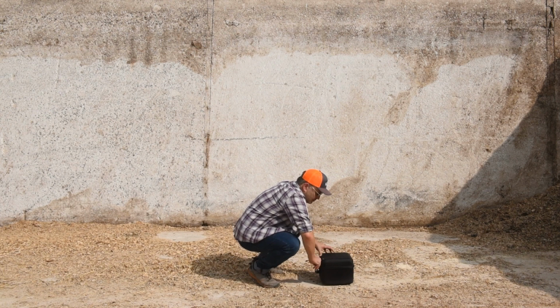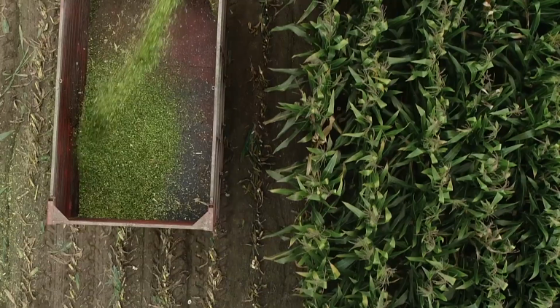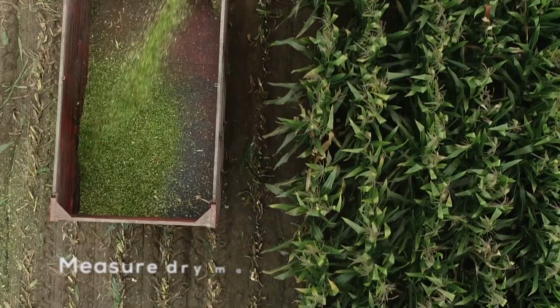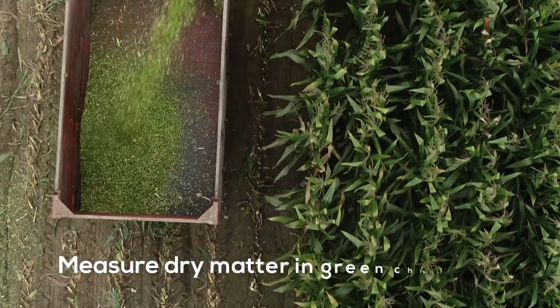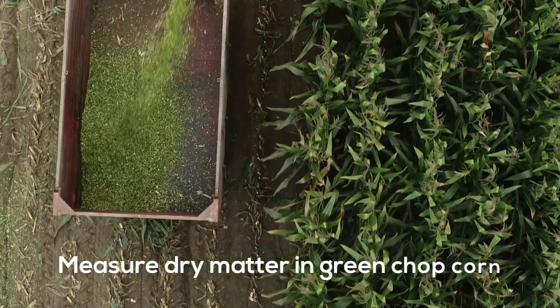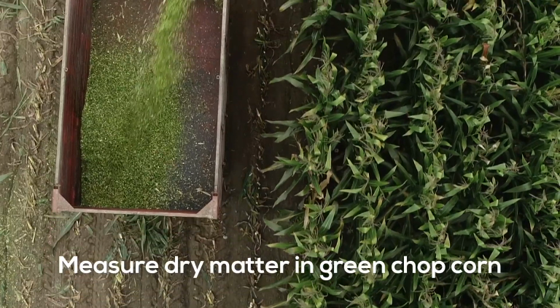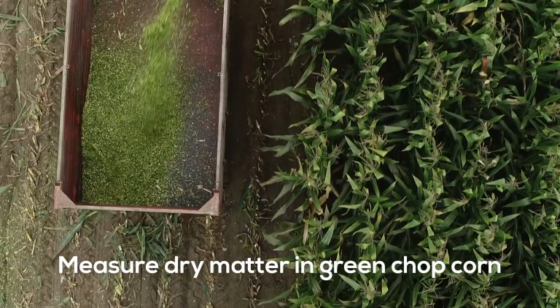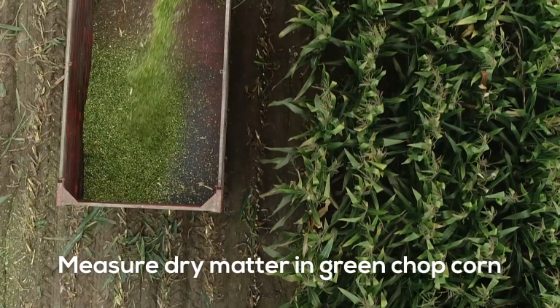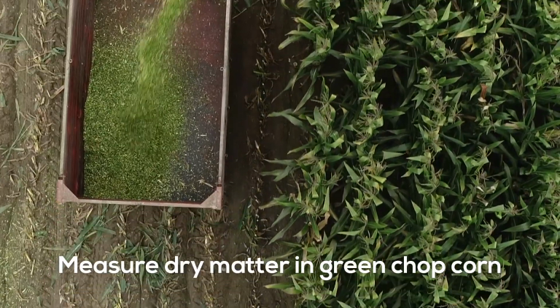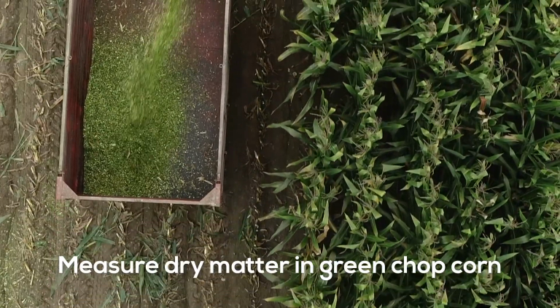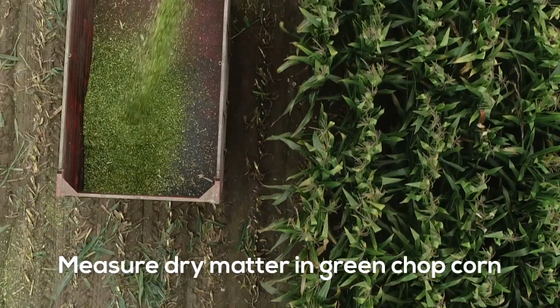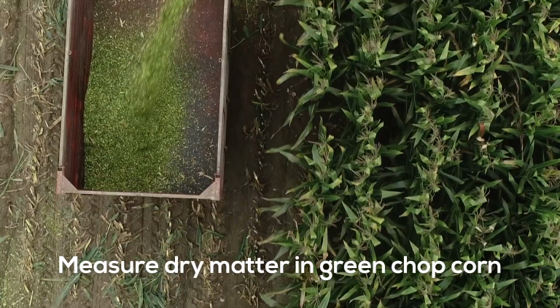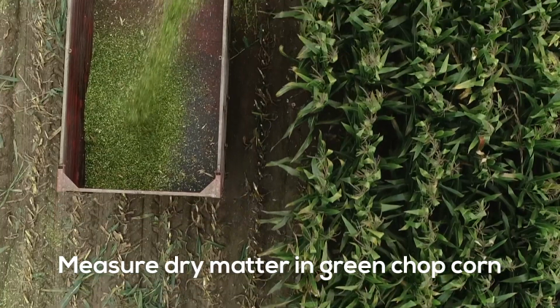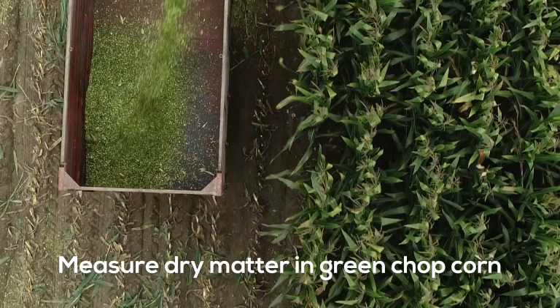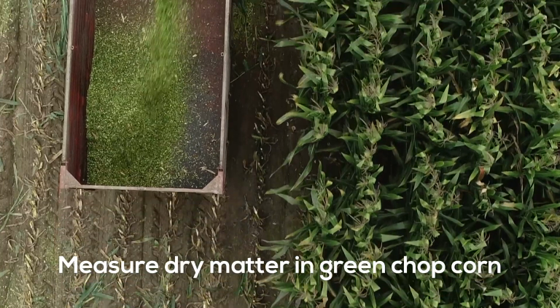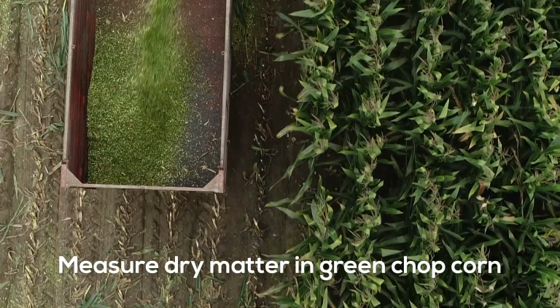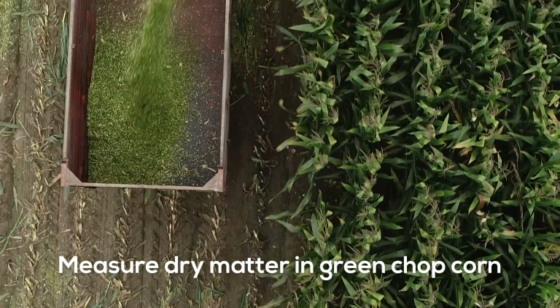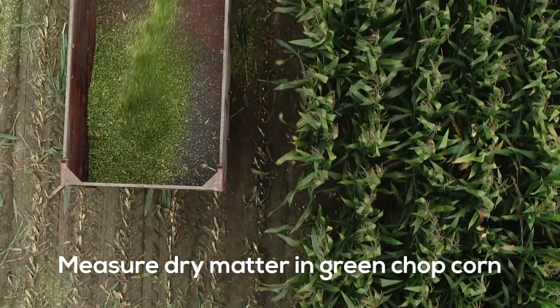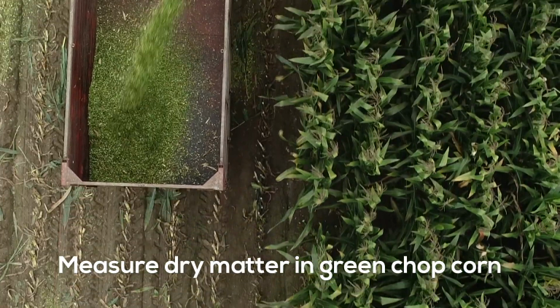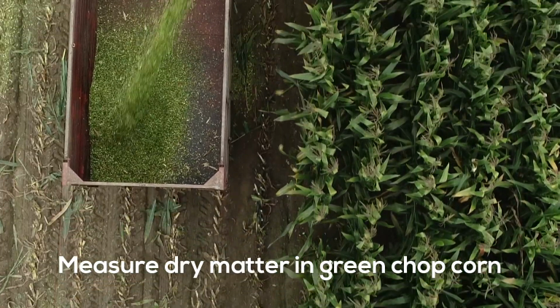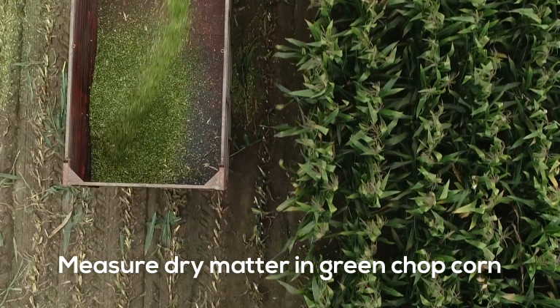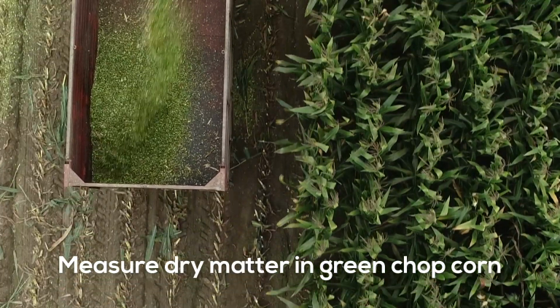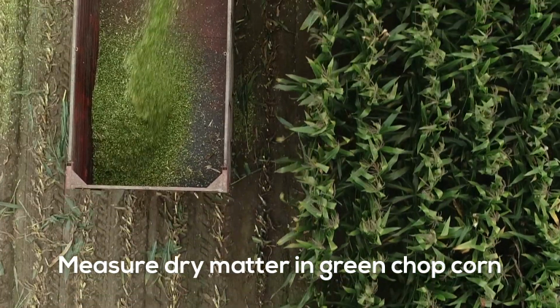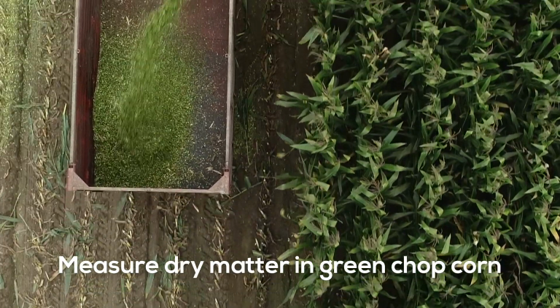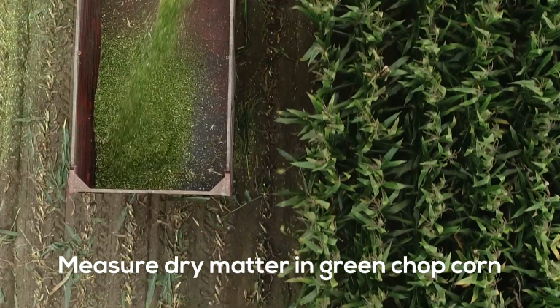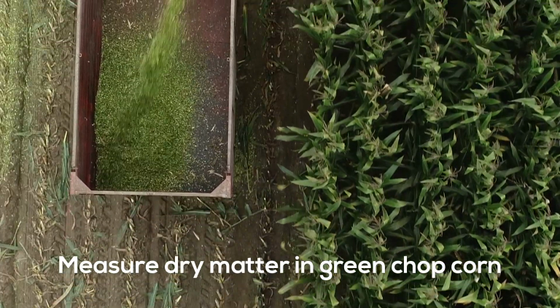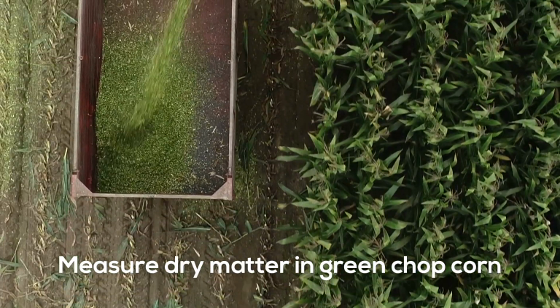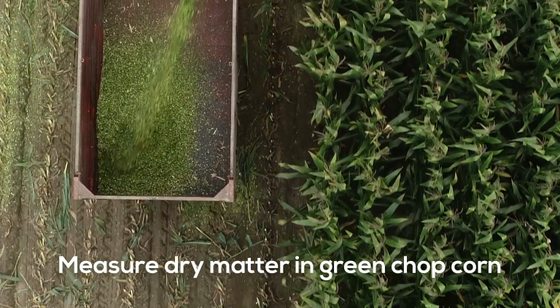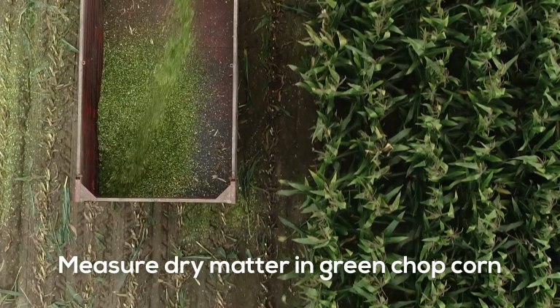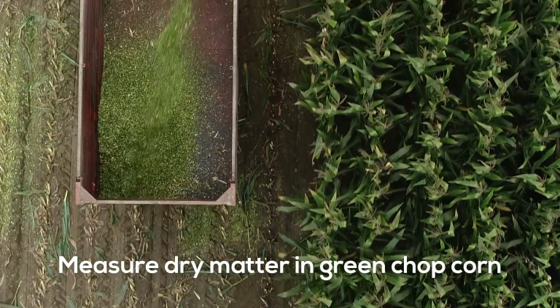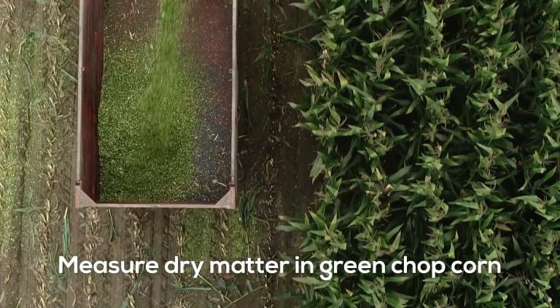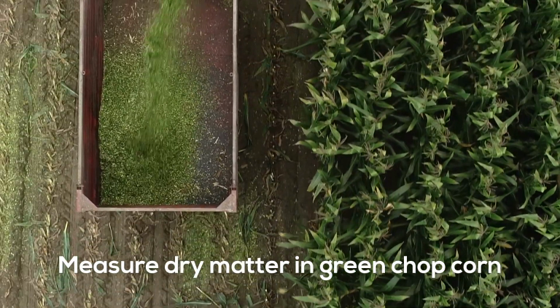It makes decisions easy. With knowledge right at your fingertips, you're empowered to maximize feed efficiency and minimize waste.